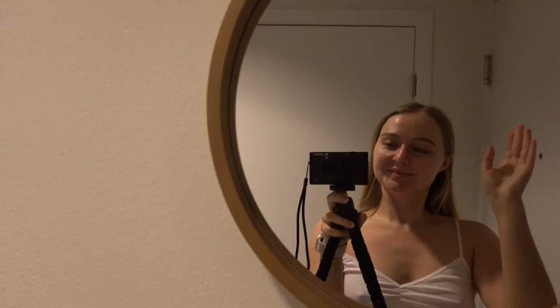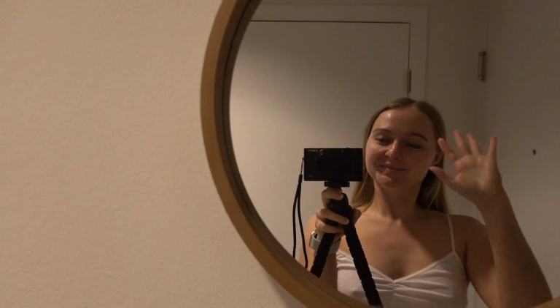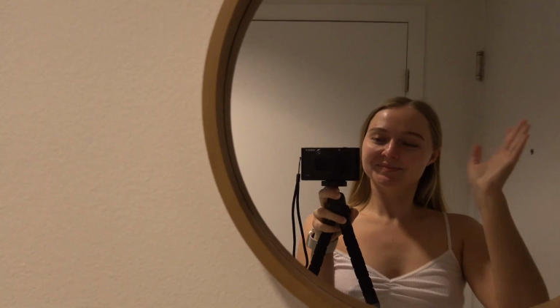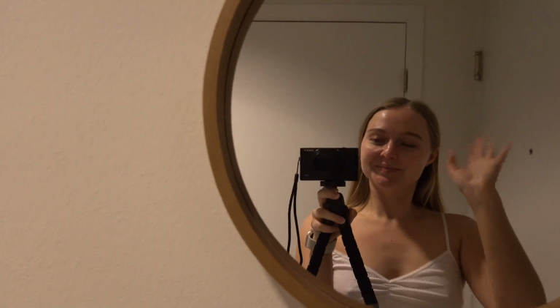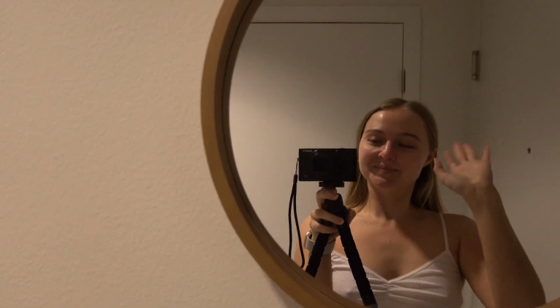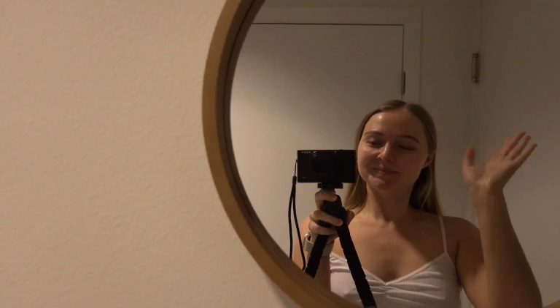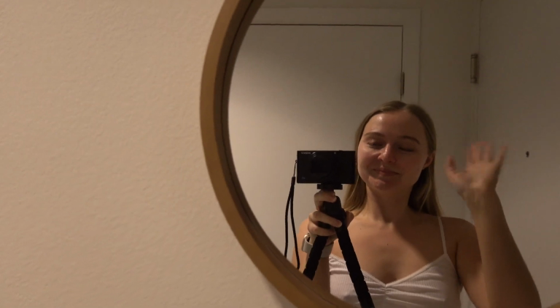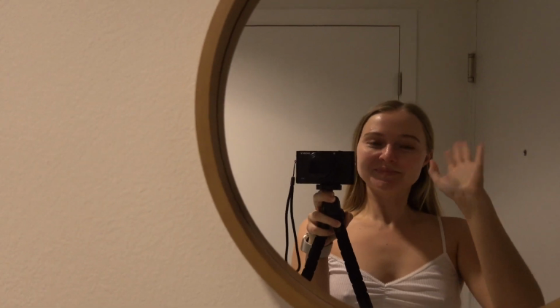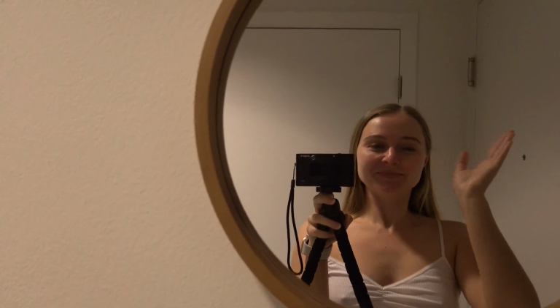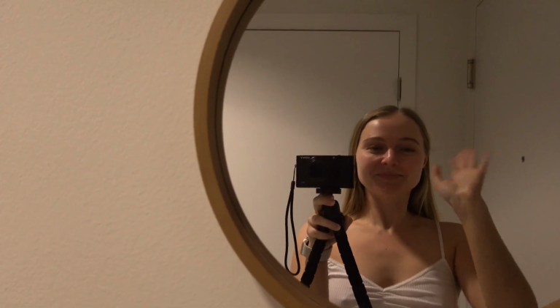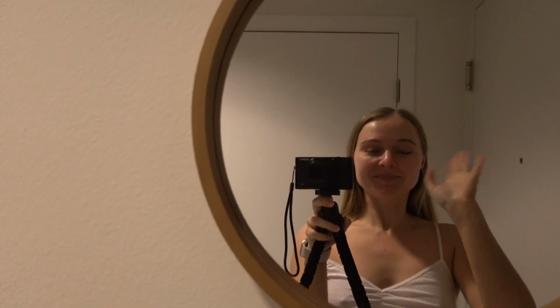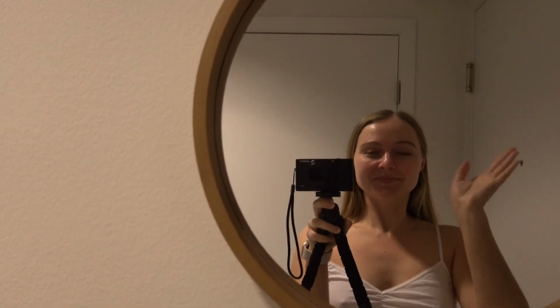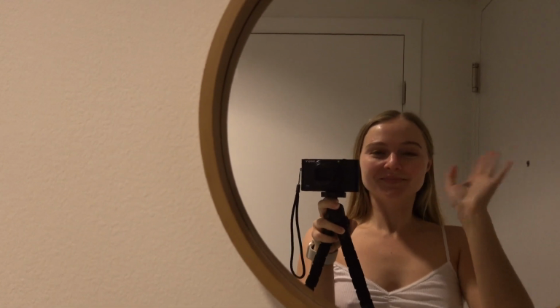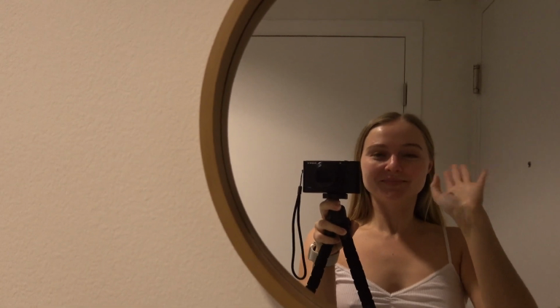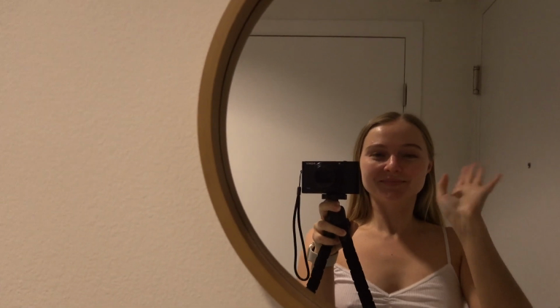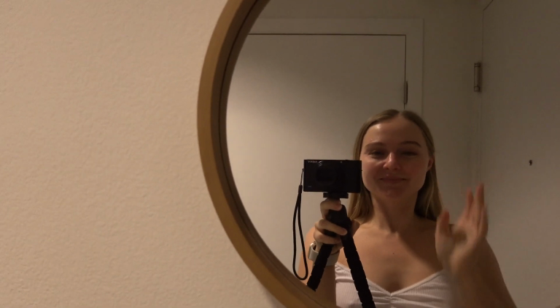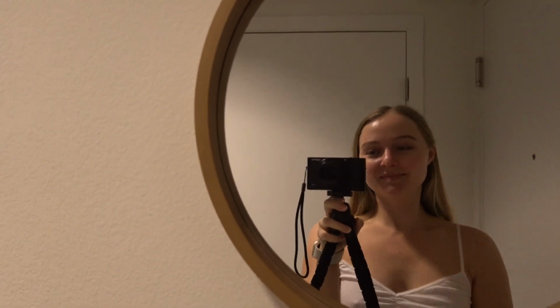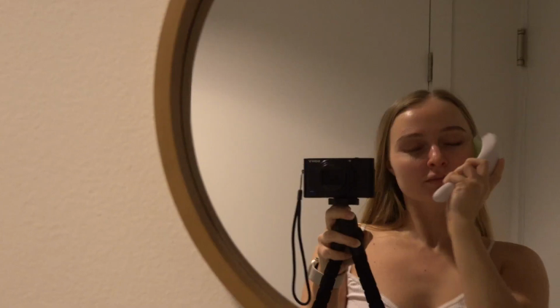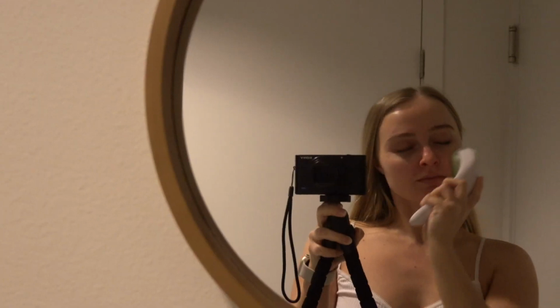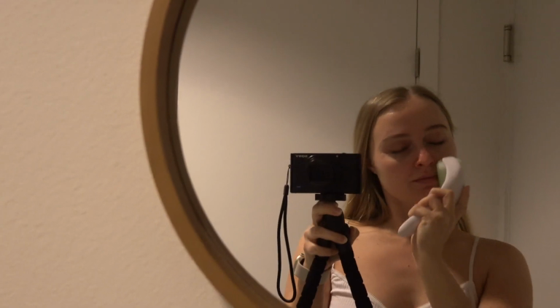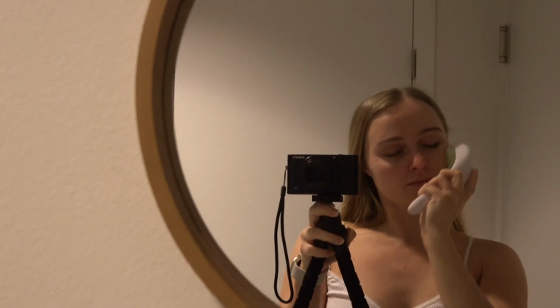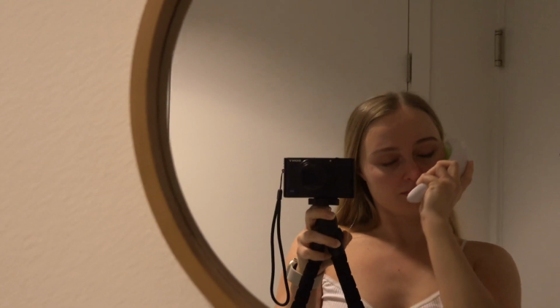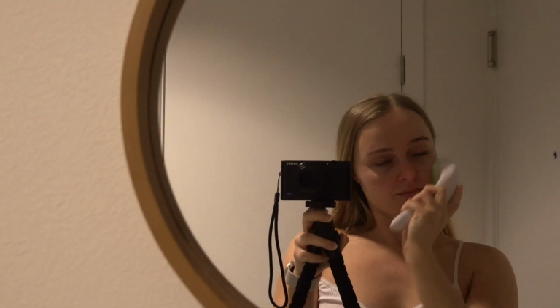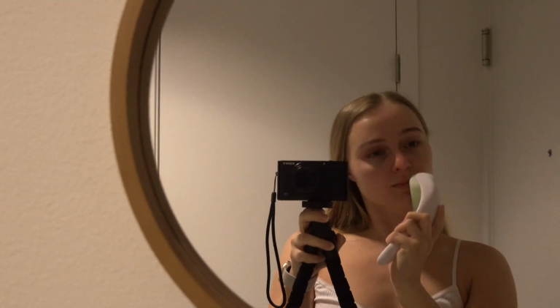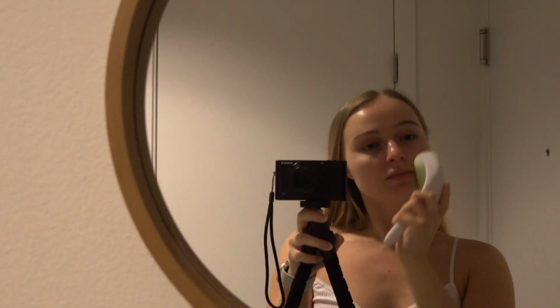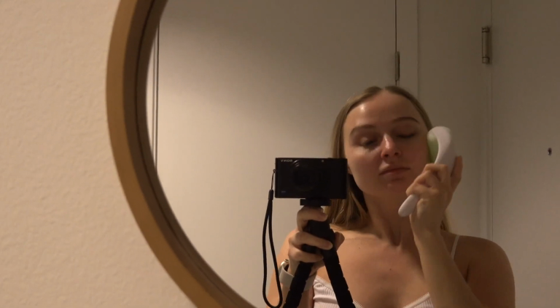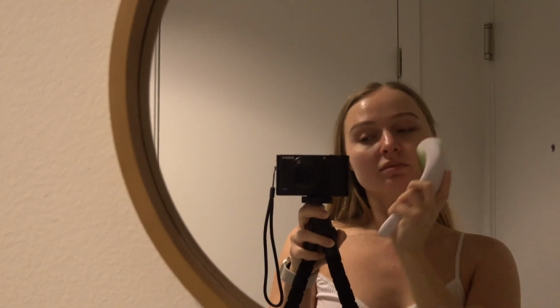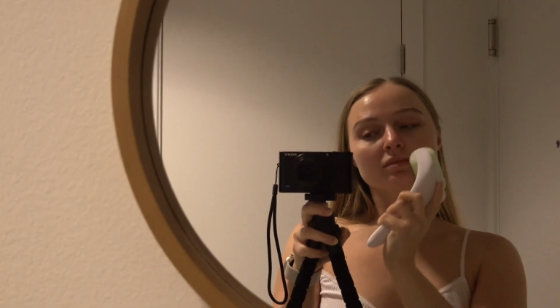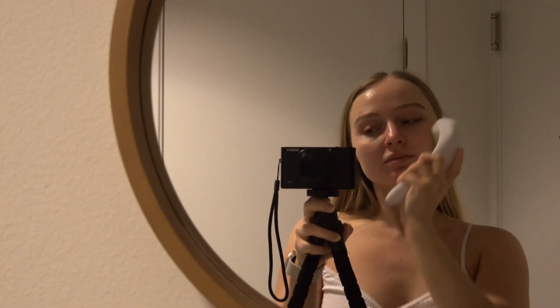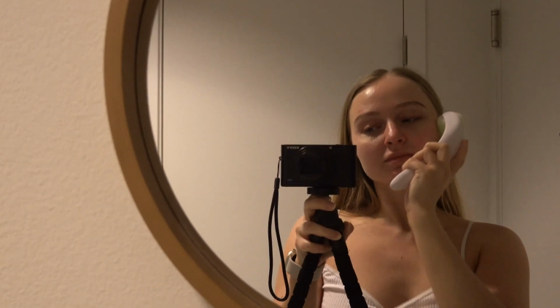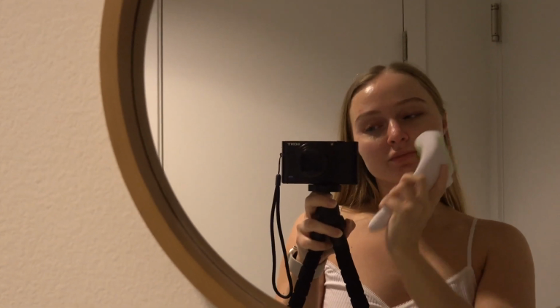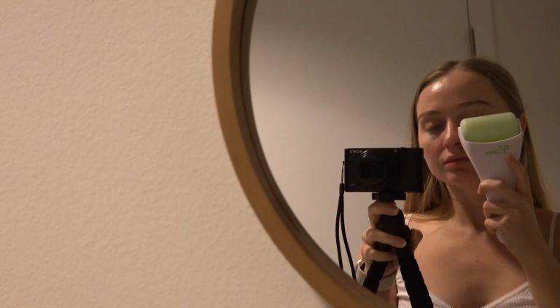Hey everyone! Welcome to my channel and welcome to my morning beauty routine vlog.